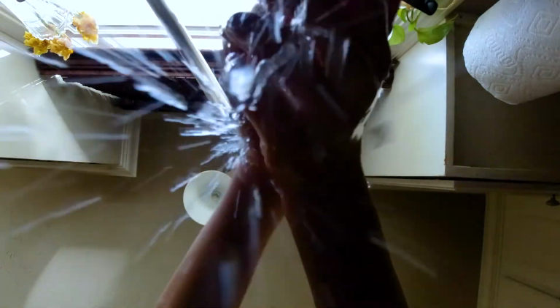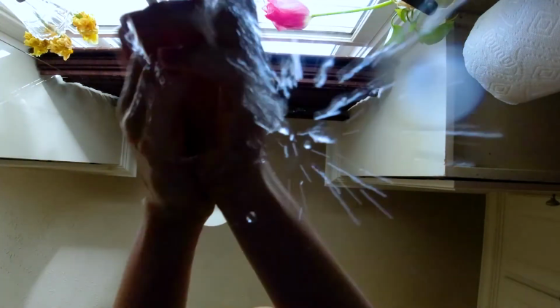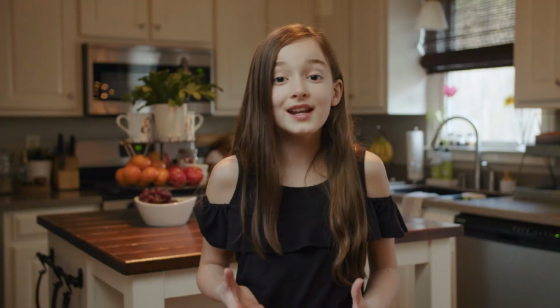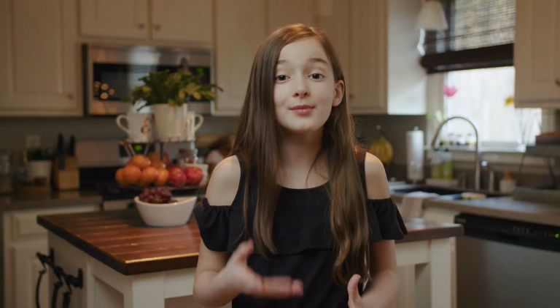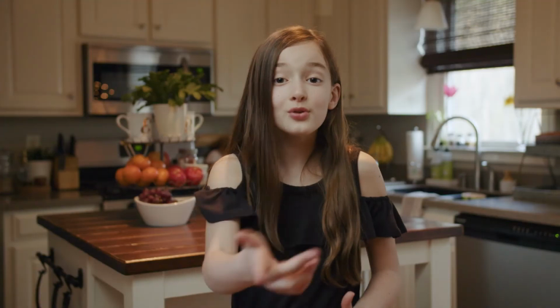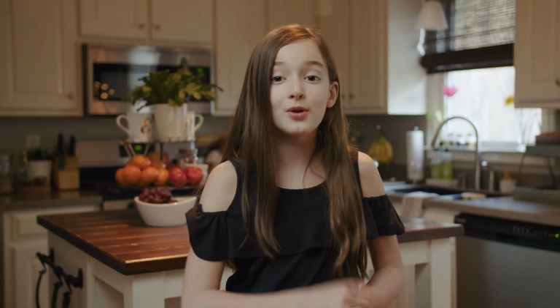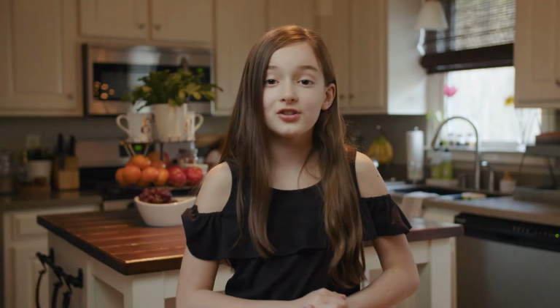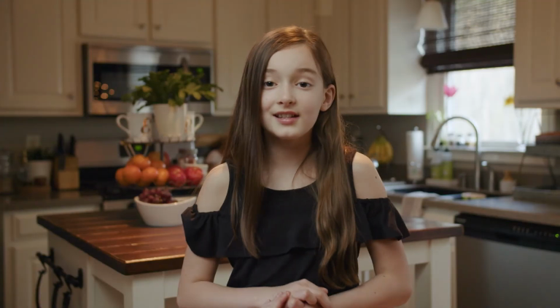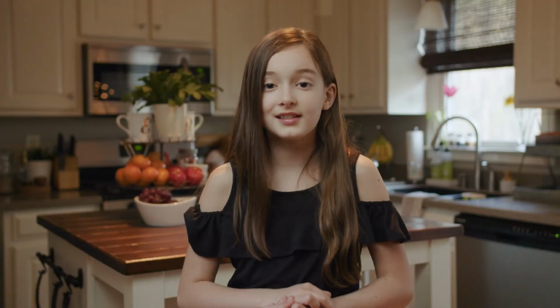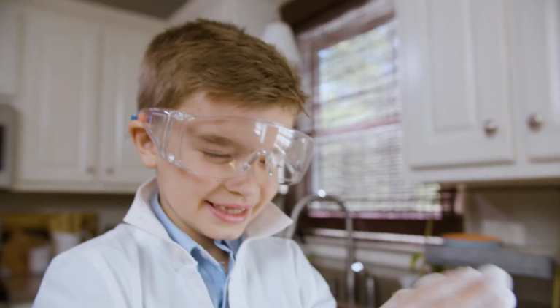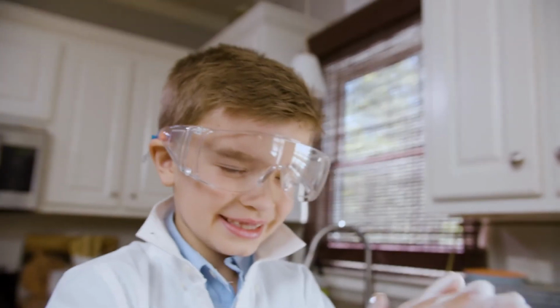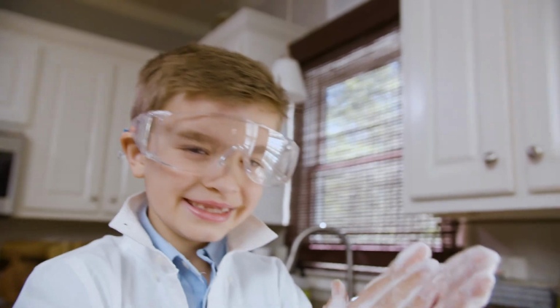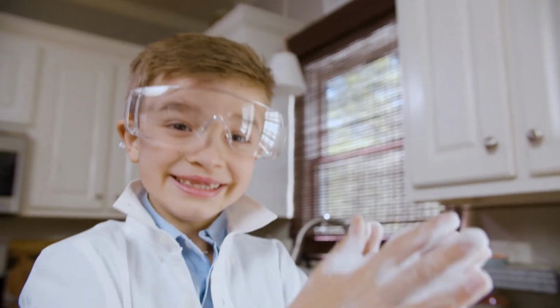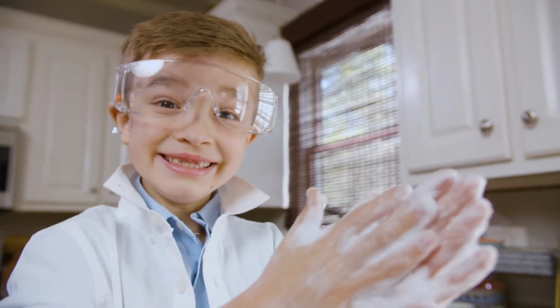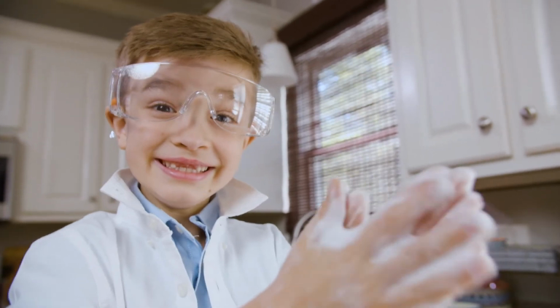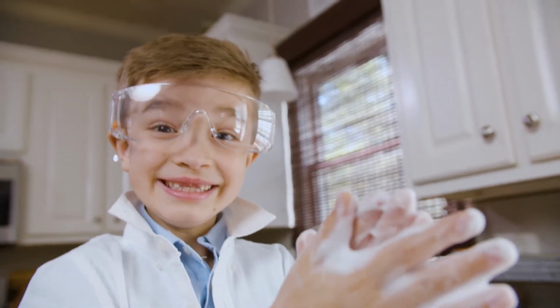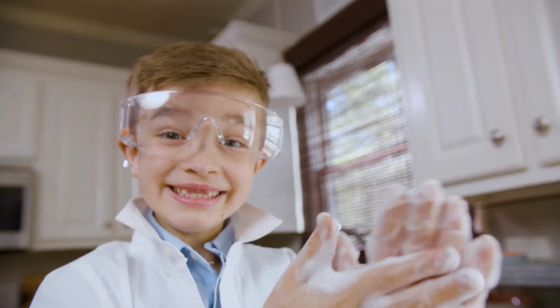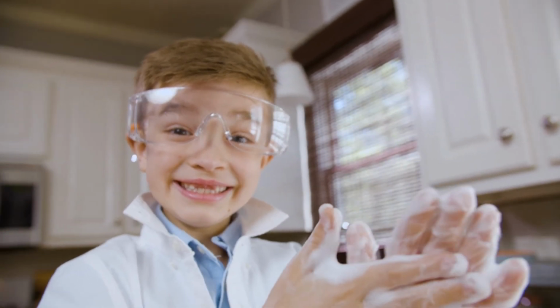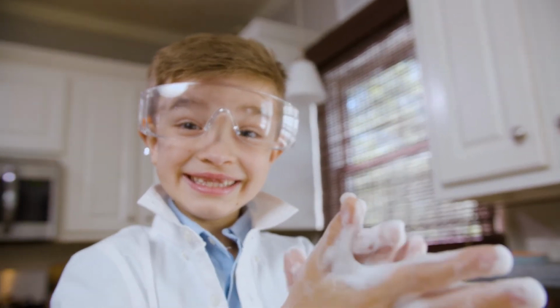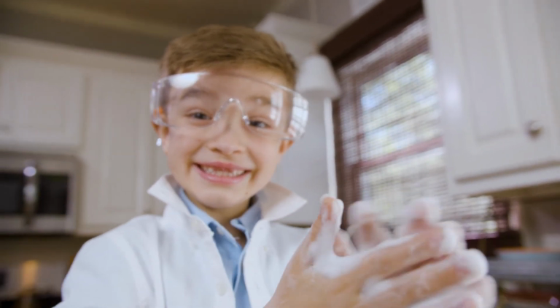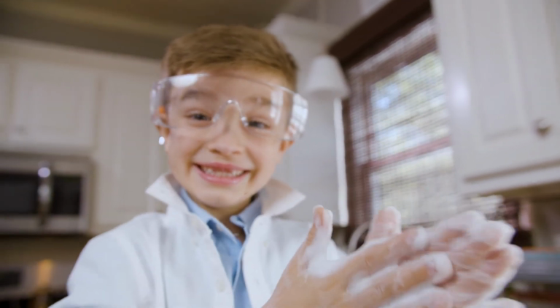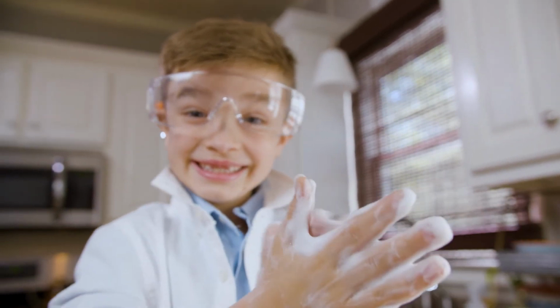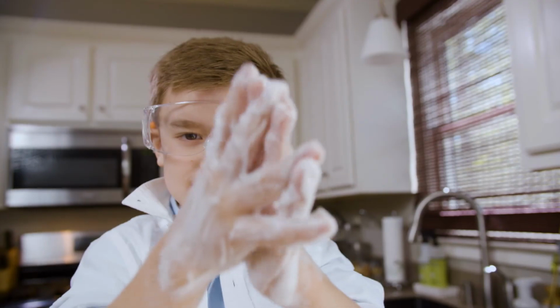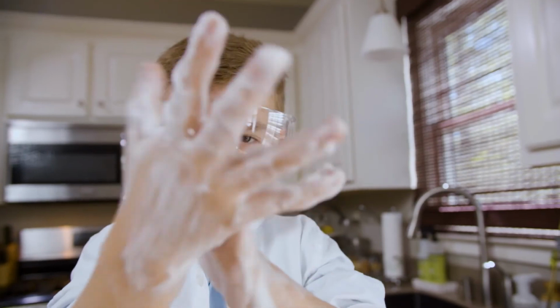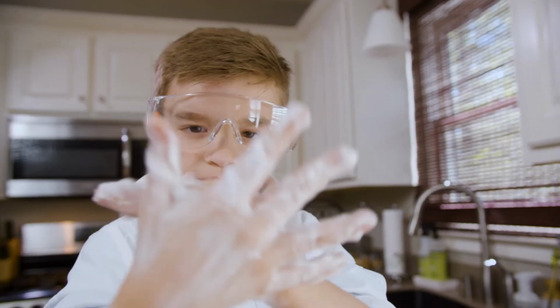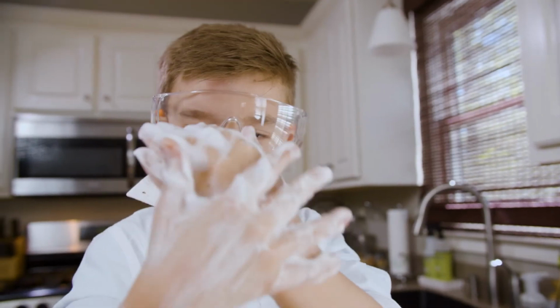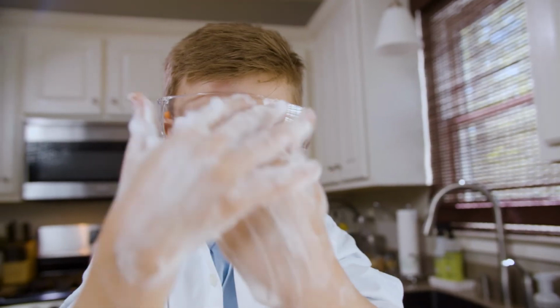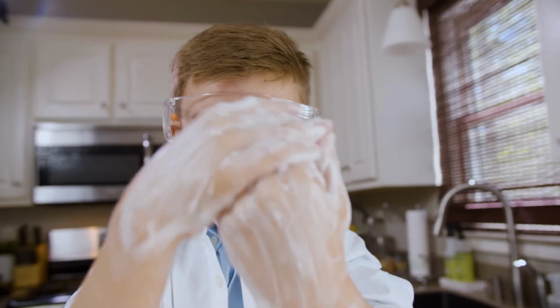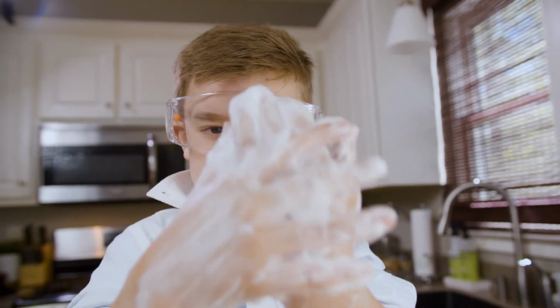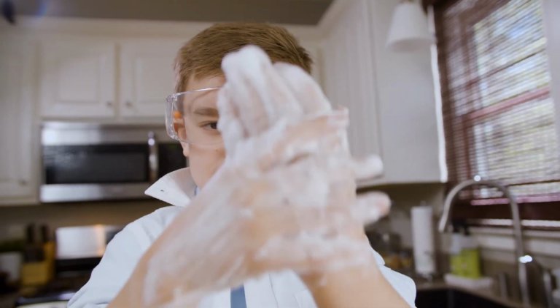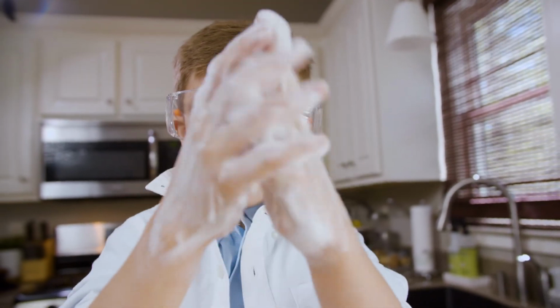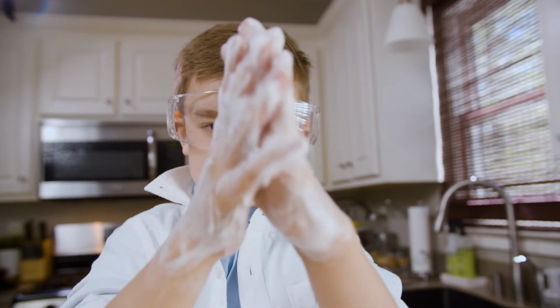So the next time you go to wash your hands, you can call yourself a scientist, because you'll be performing a science experiment that kills germs.